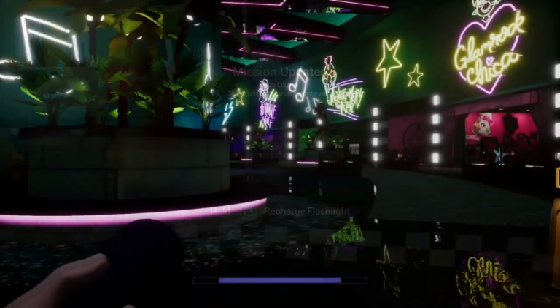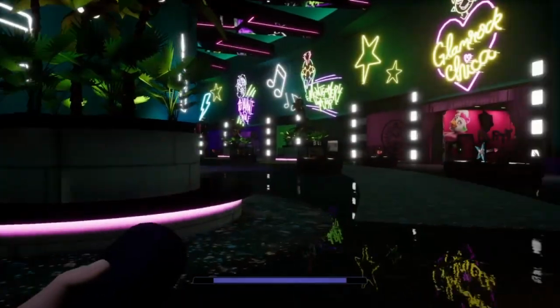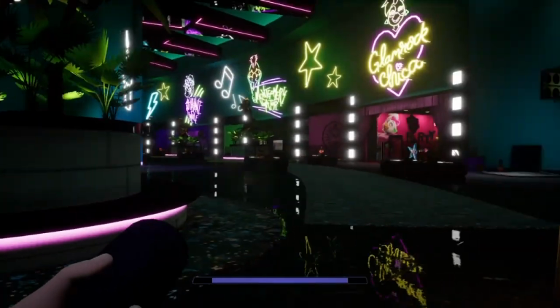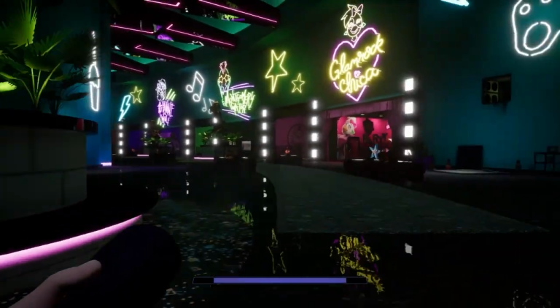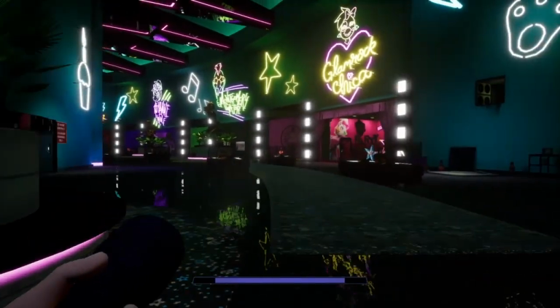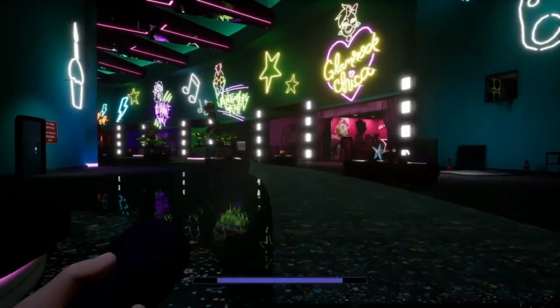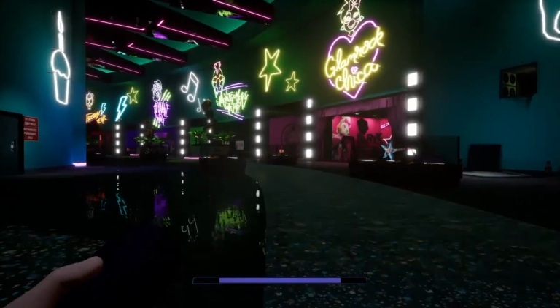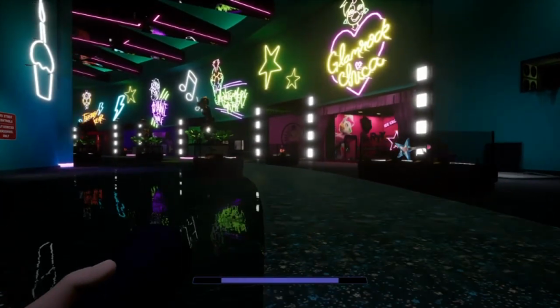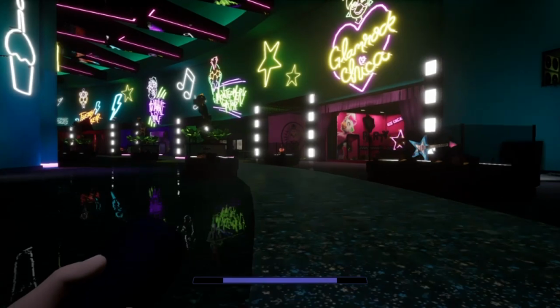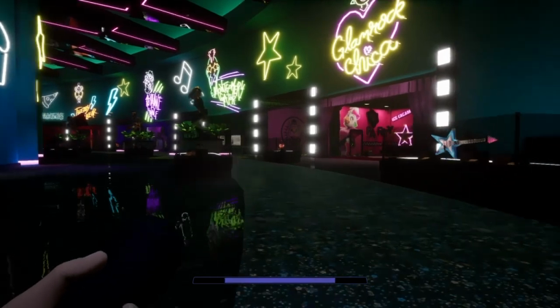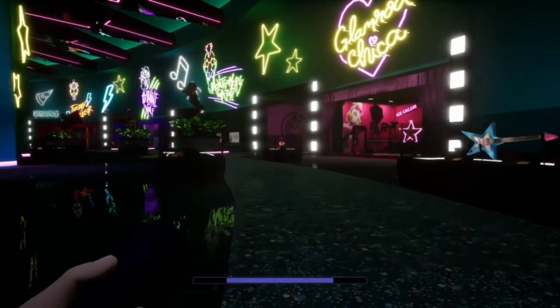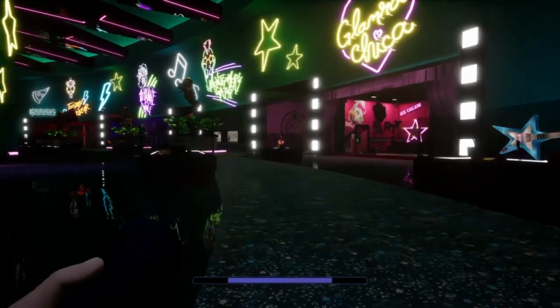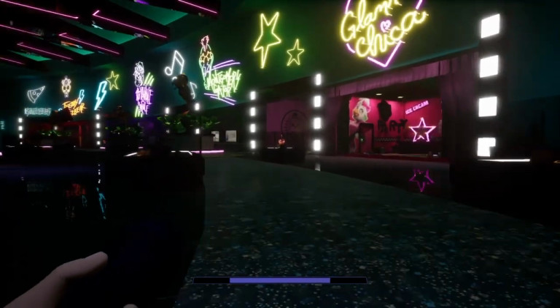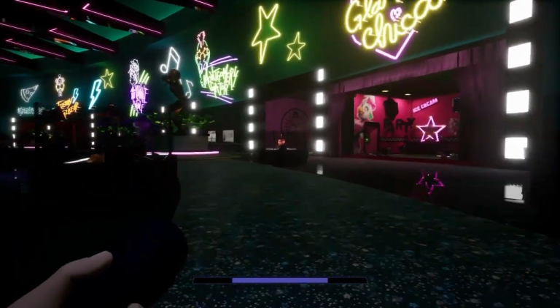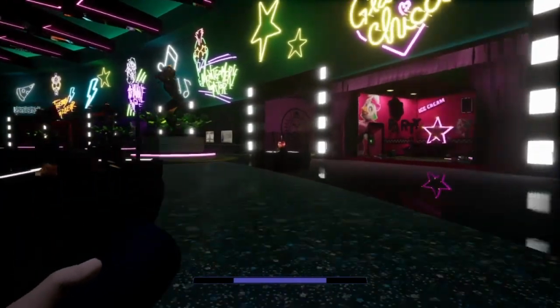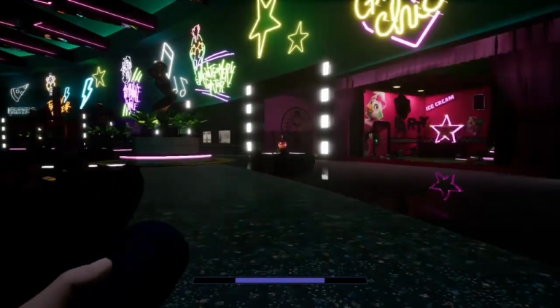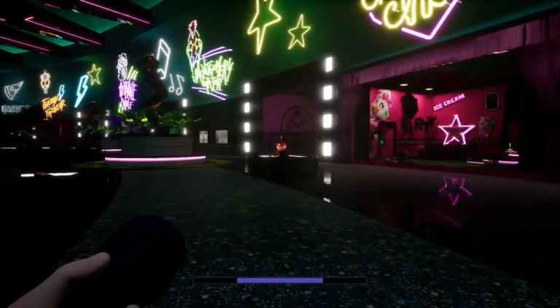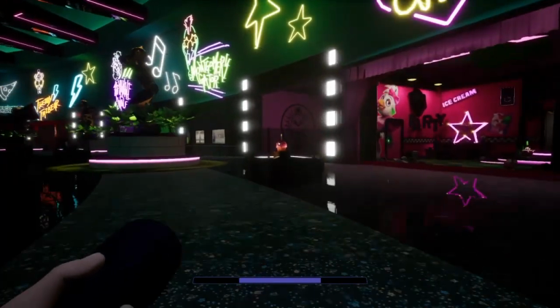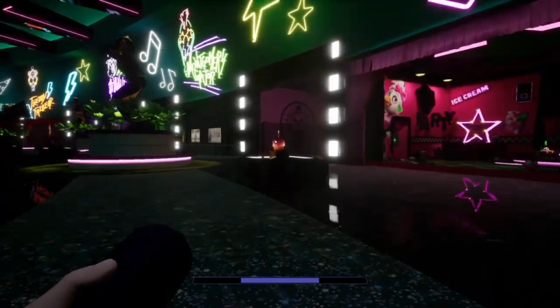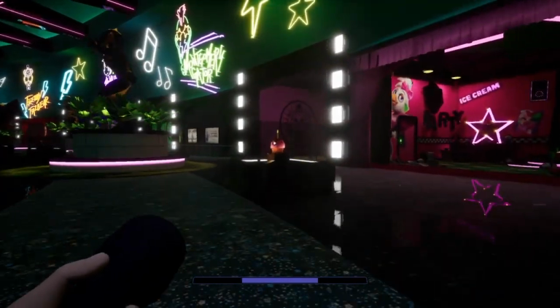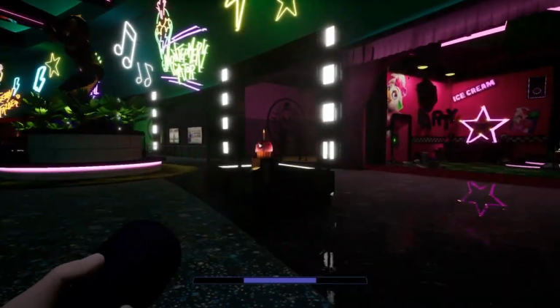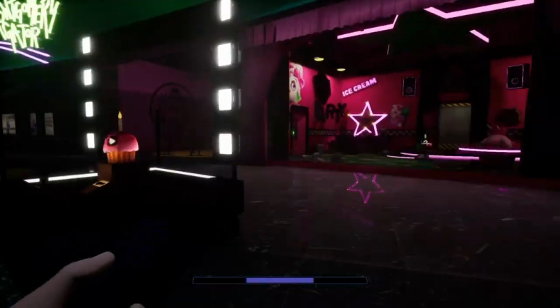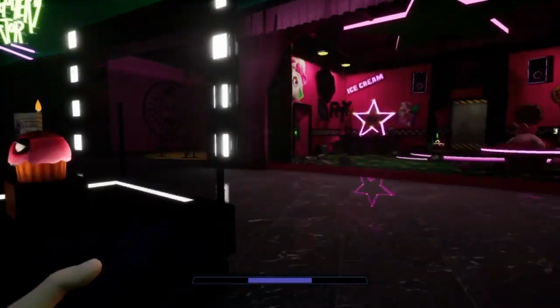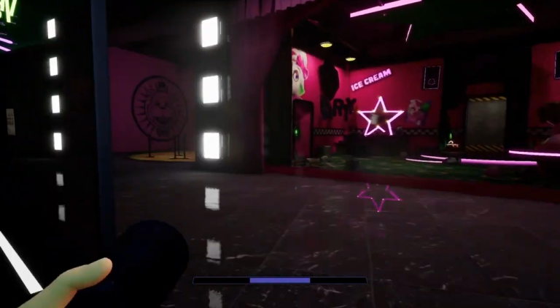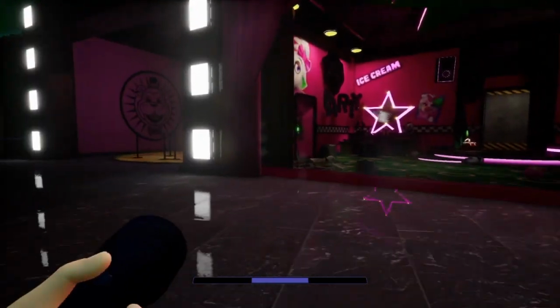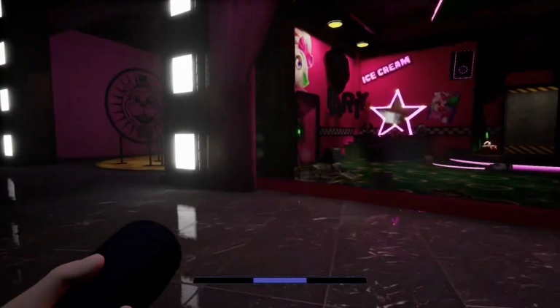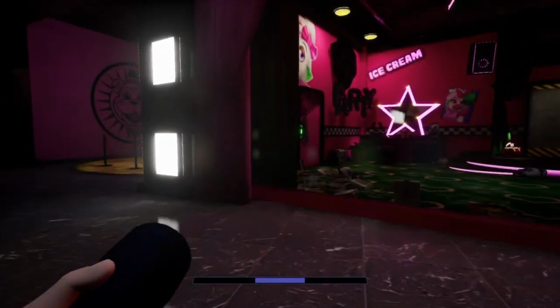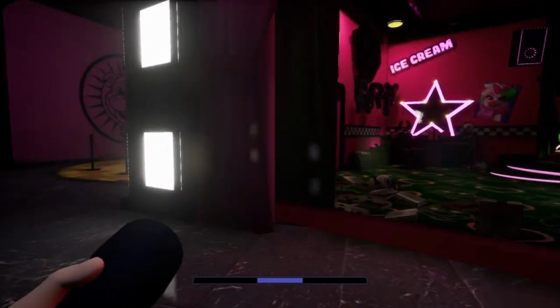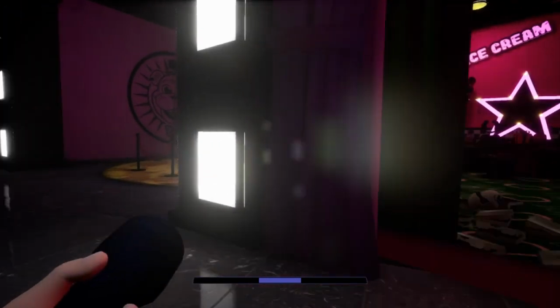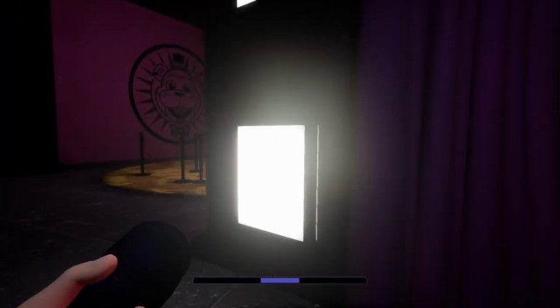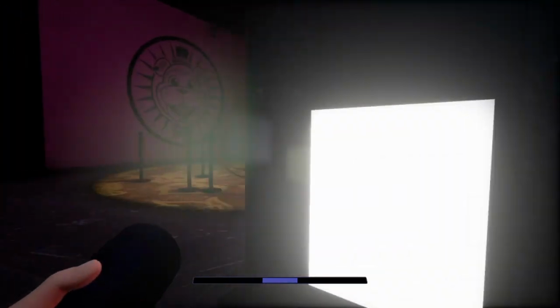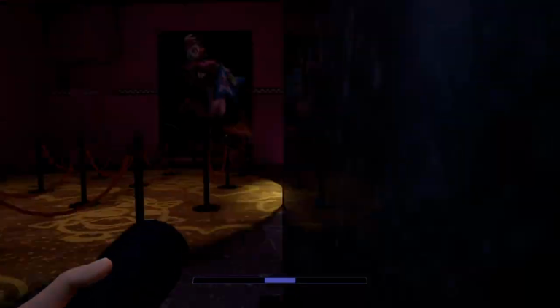Once you get here, all you're going to want to do is go to Chica's room, and everything should be there. It's pretty self-explanatory.